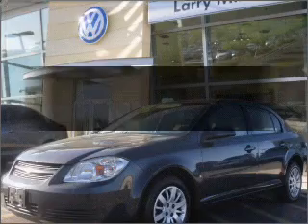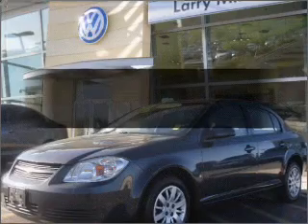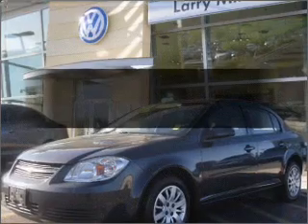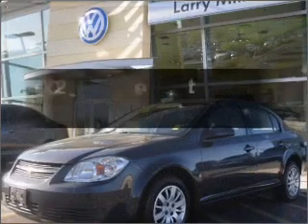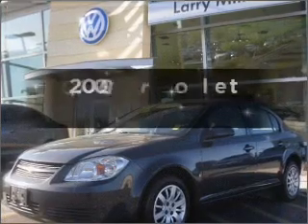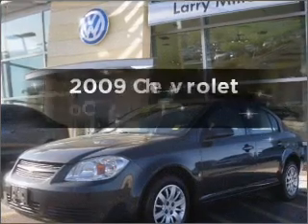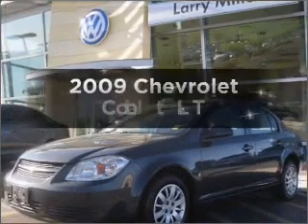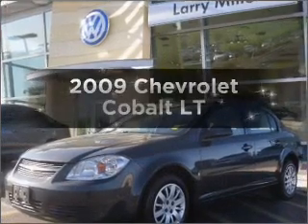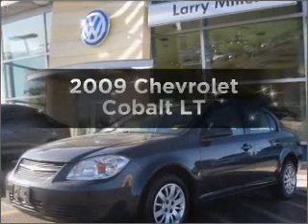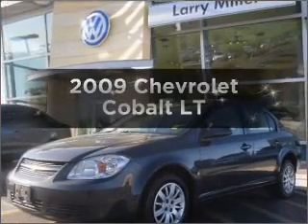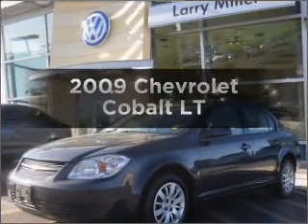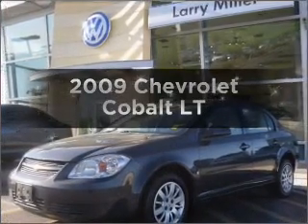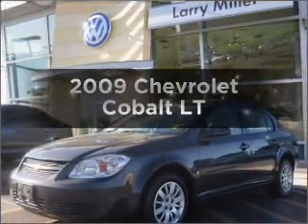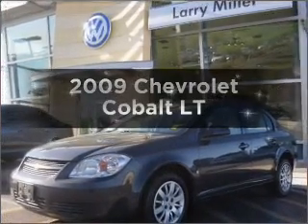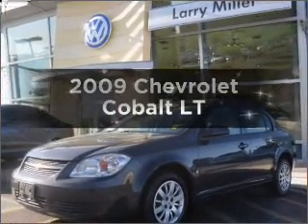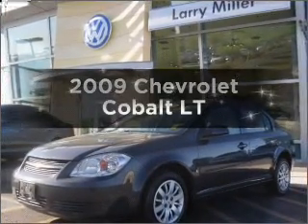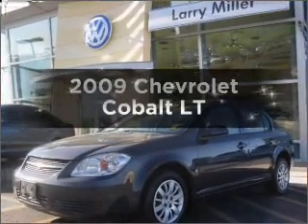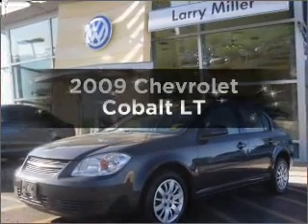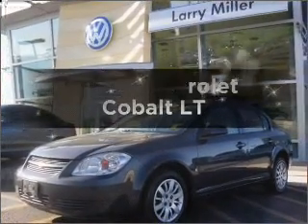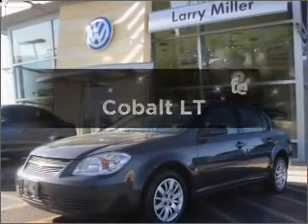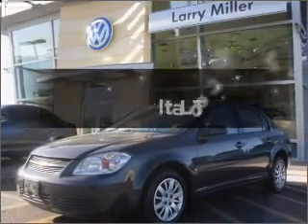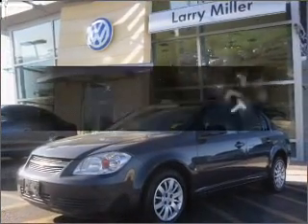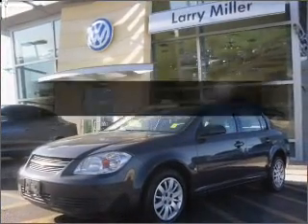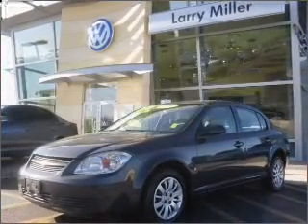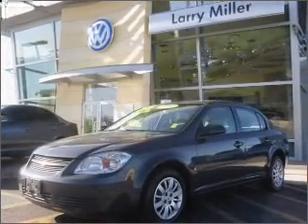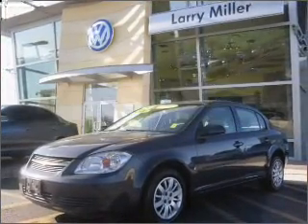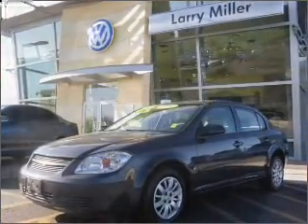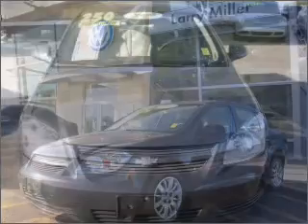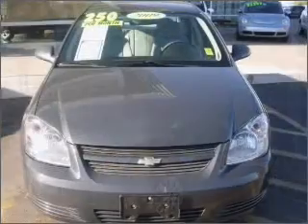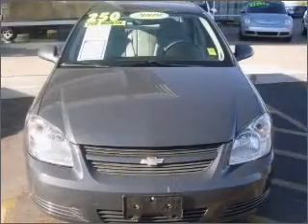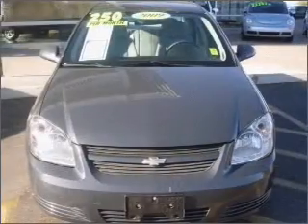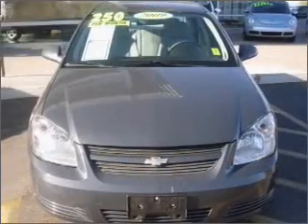Presenting the 2009 Chevrolet Cobalt. This is the set of wheels you've been looking for.